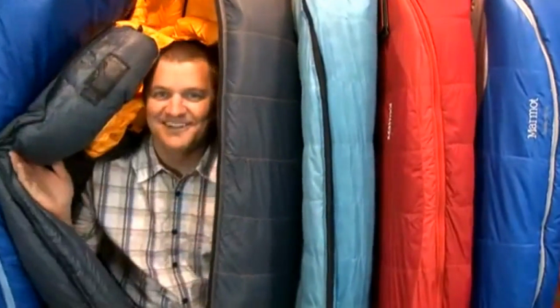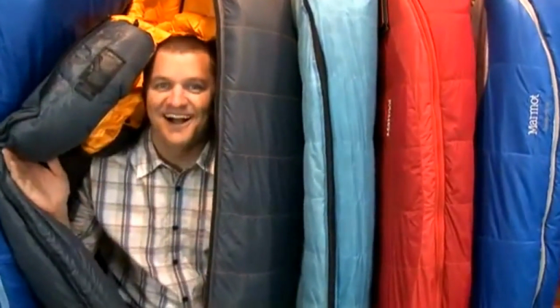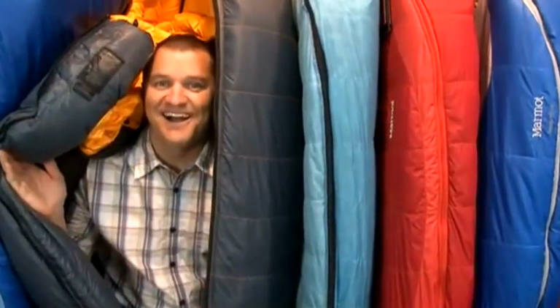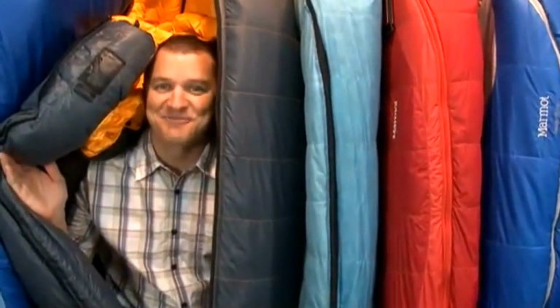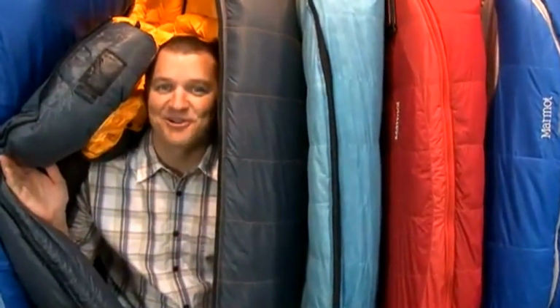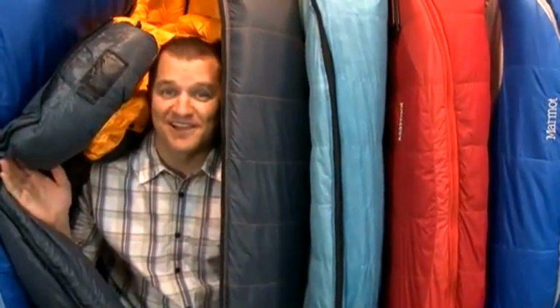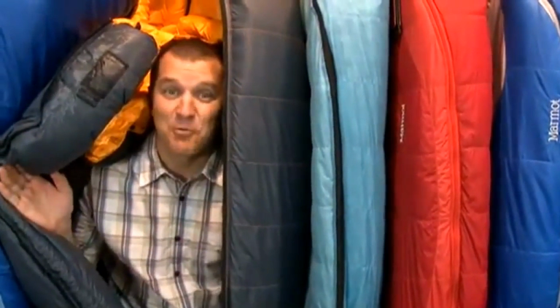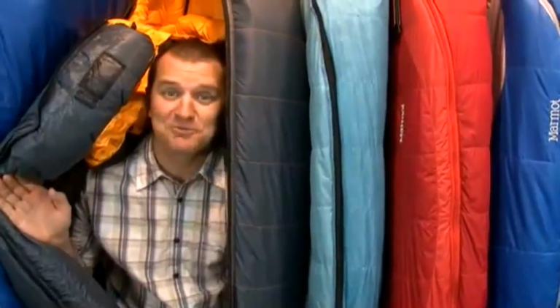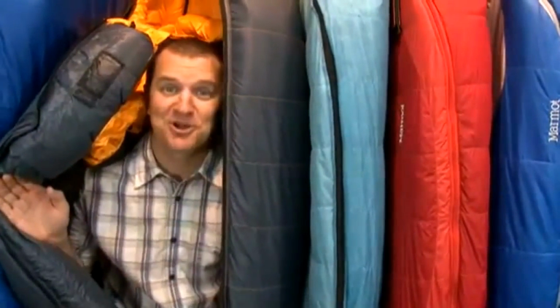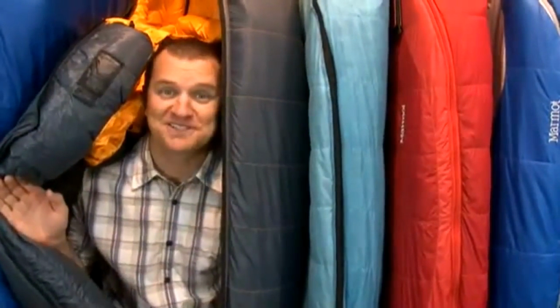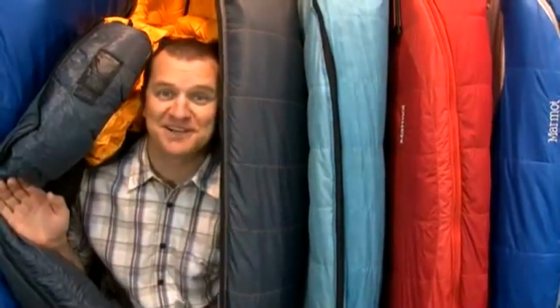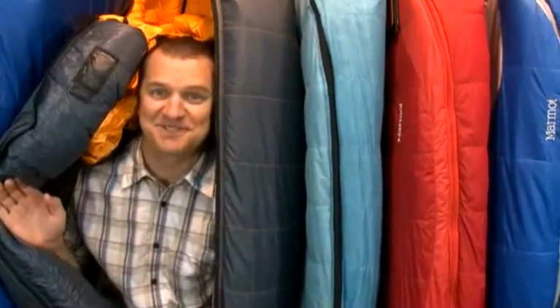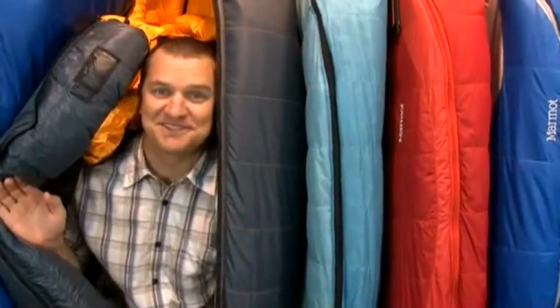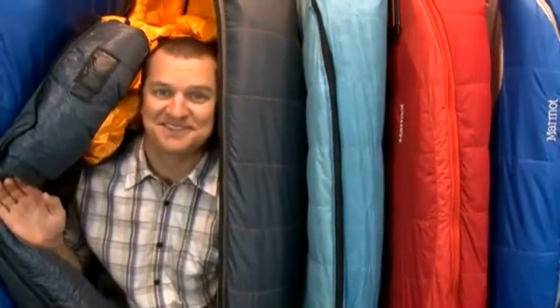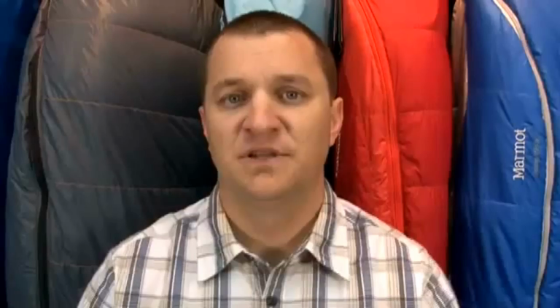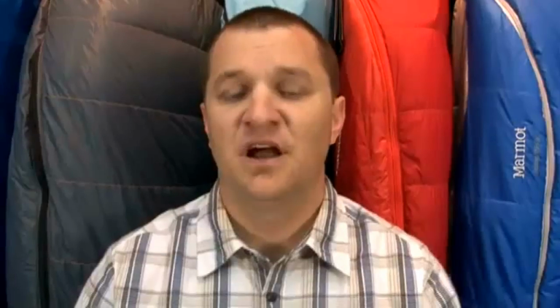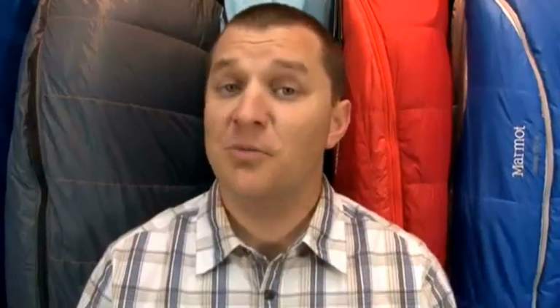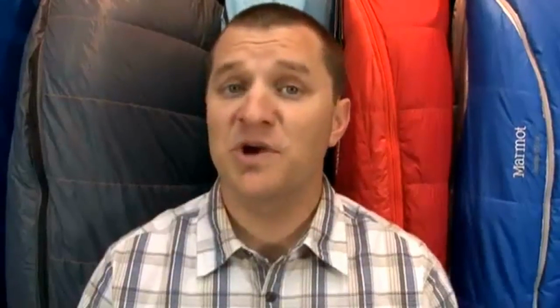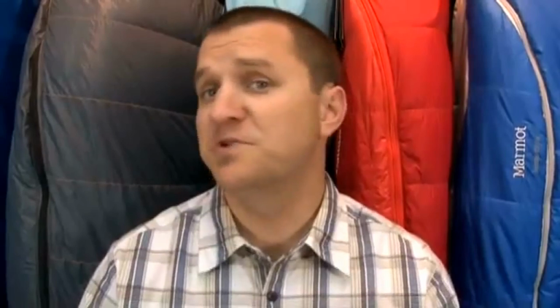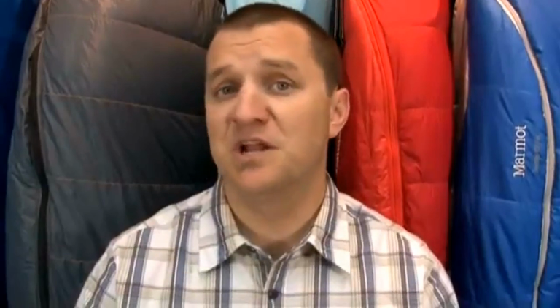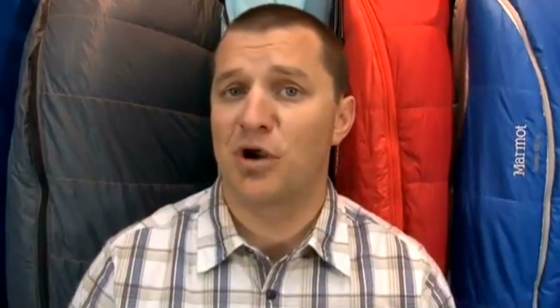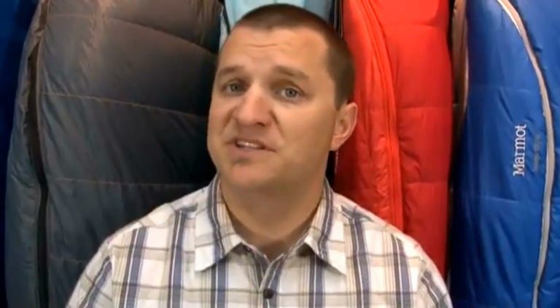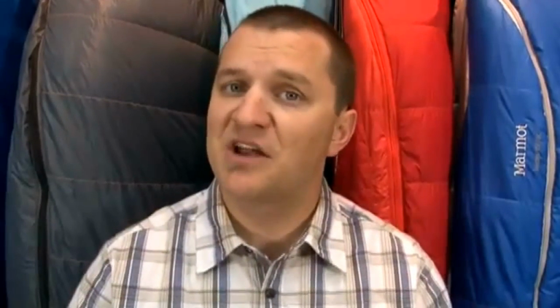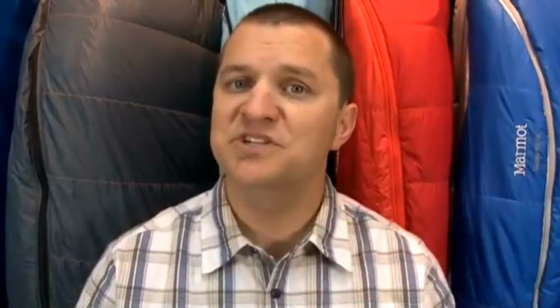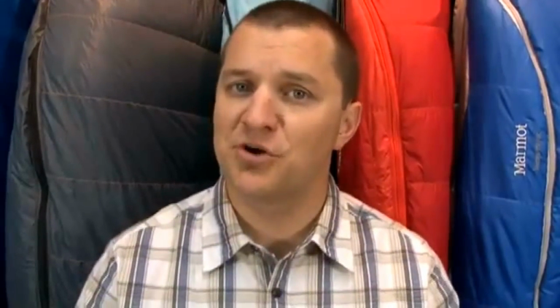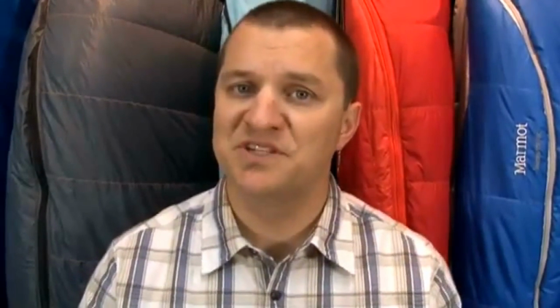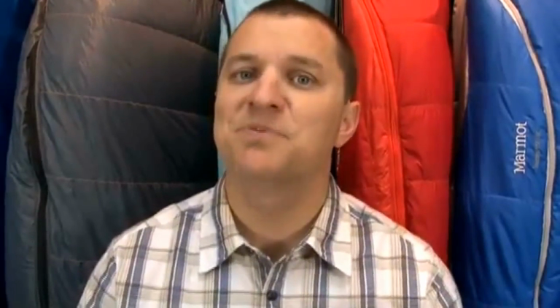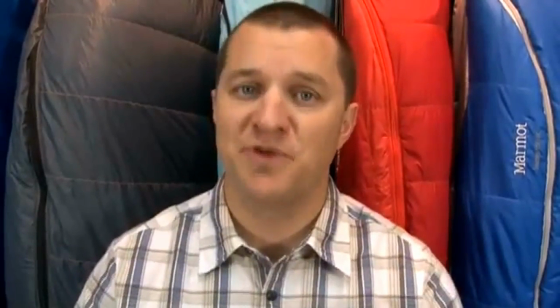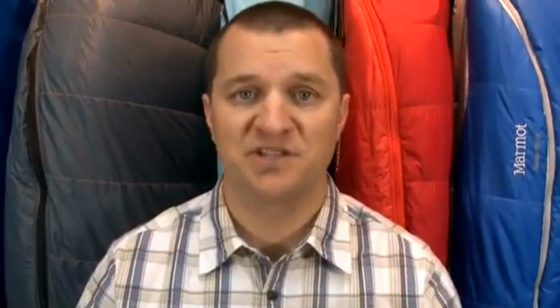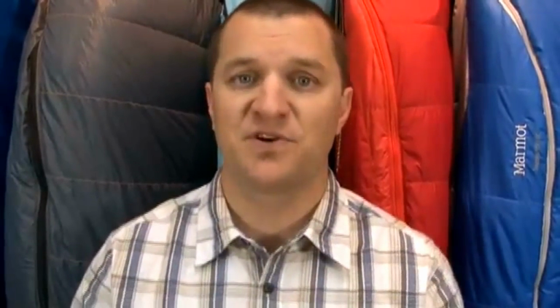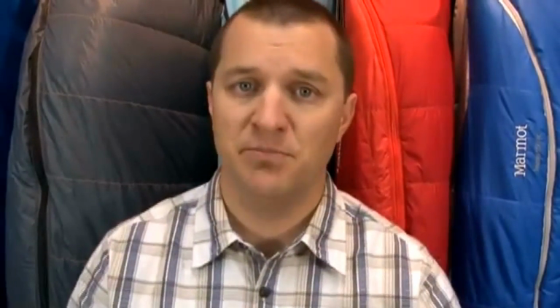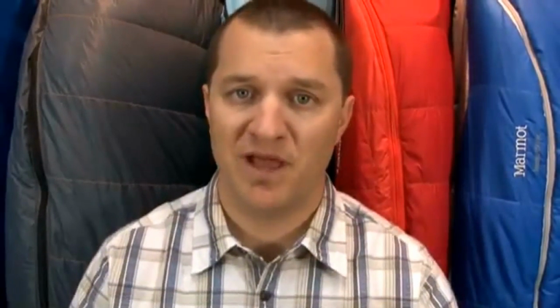Hi, I'm Curly and welcome to Curly's Clips. A common question we get at Marmot is: how do we determine the temperature ratings for our sleeping bags?